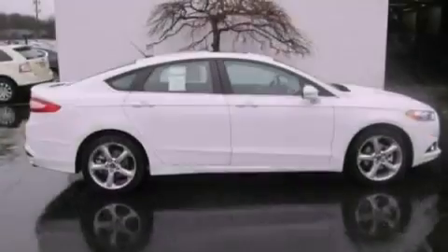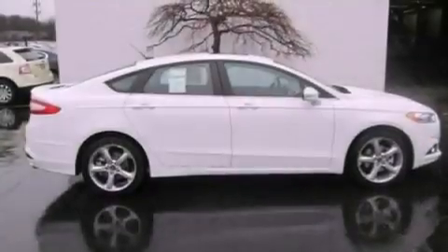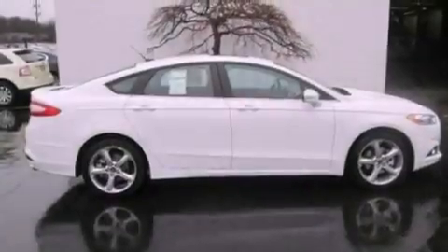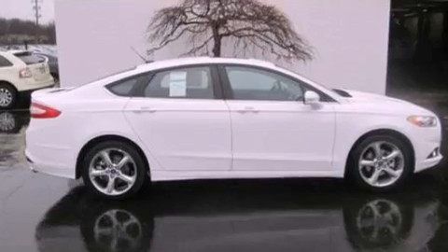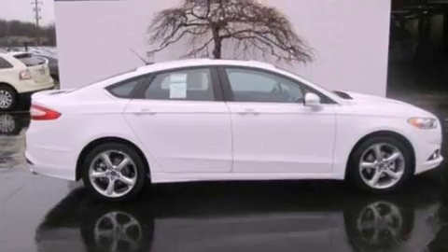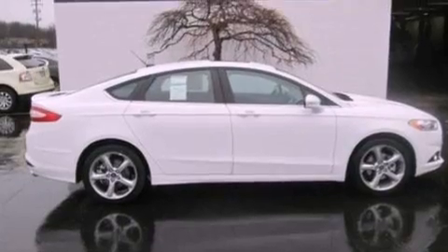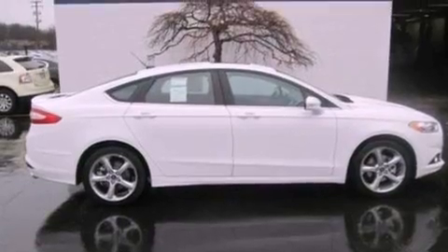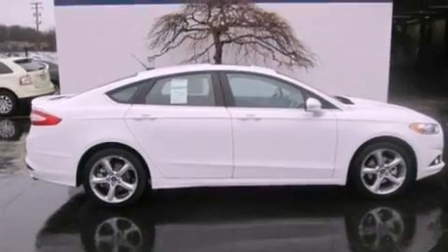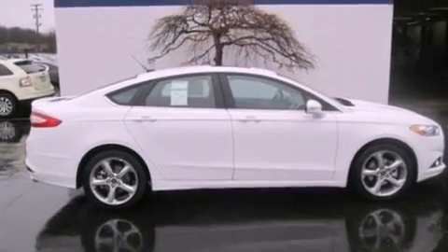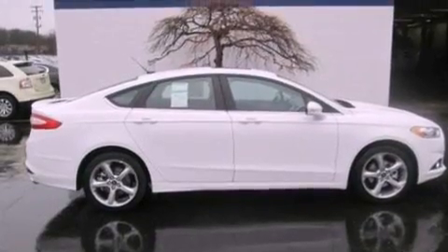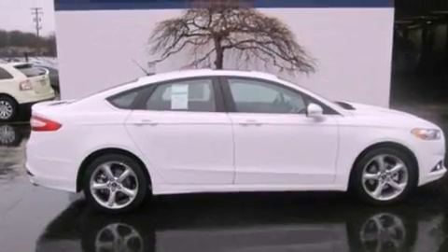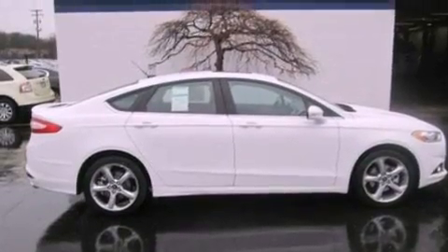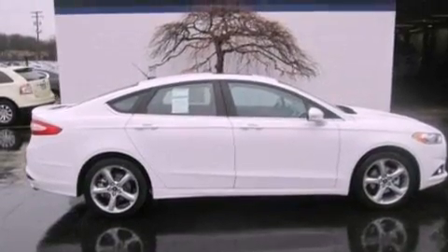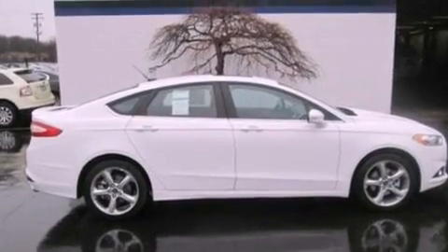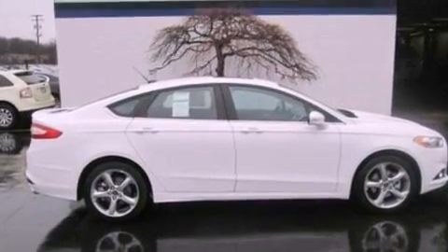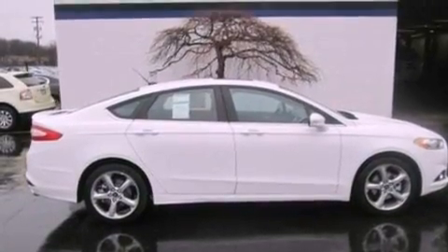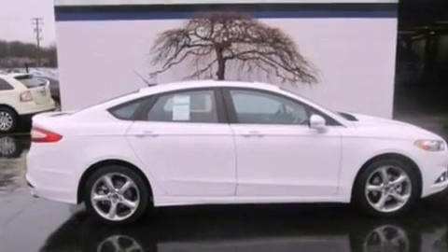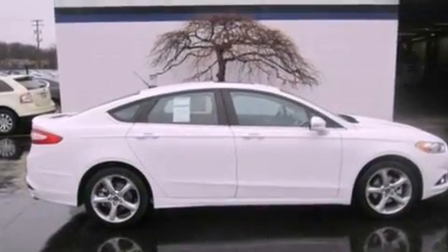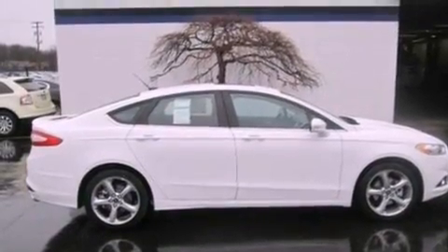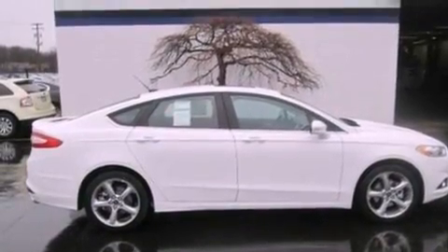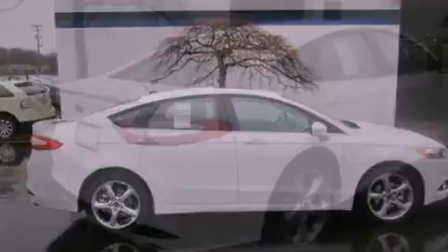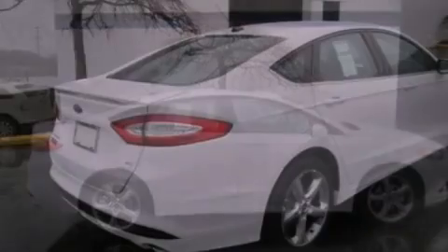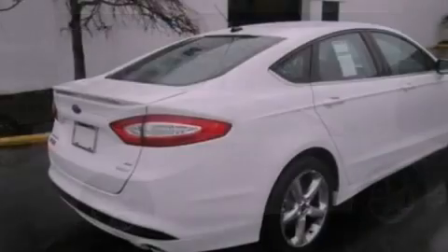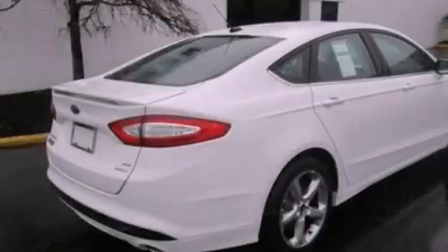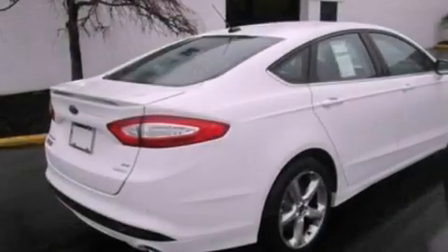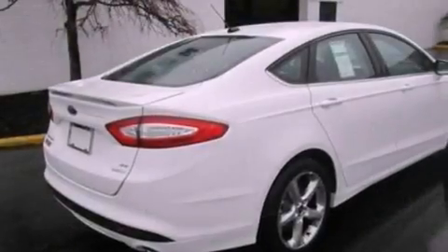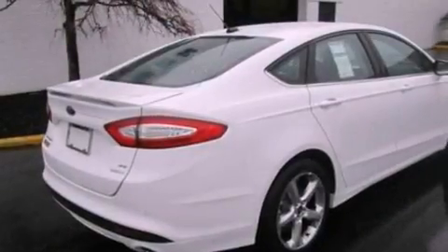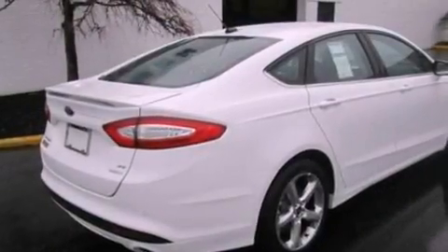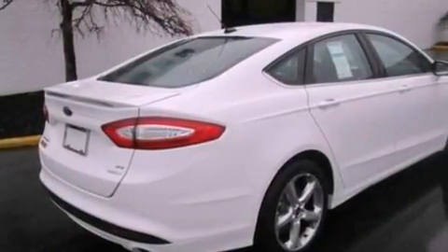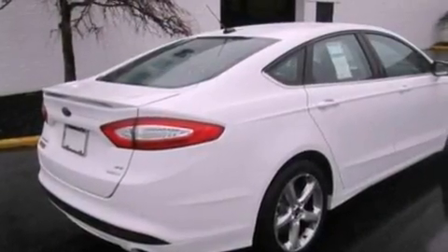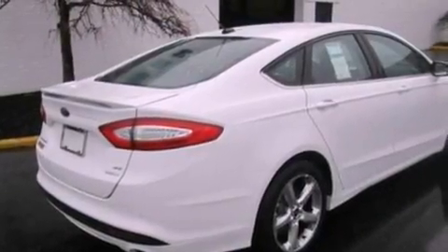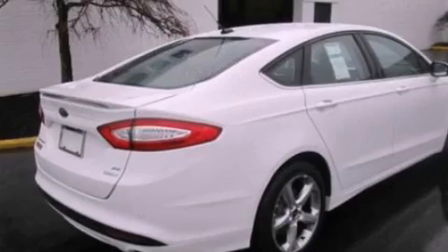Also included are a security system, privacy glass, dusk-sensing headlights, full-power accessories, and a rear spoiler.